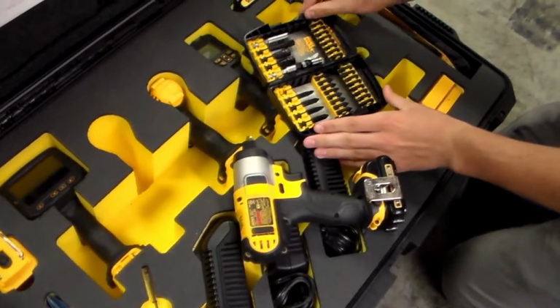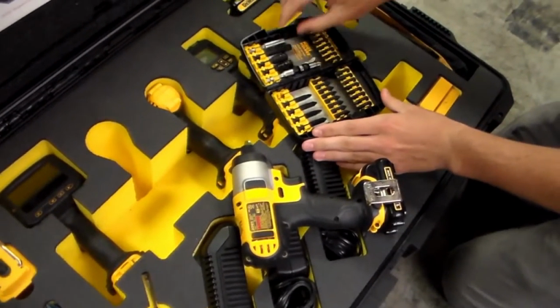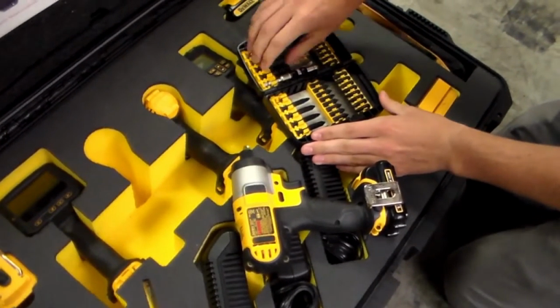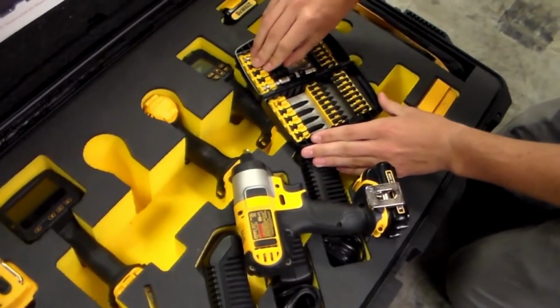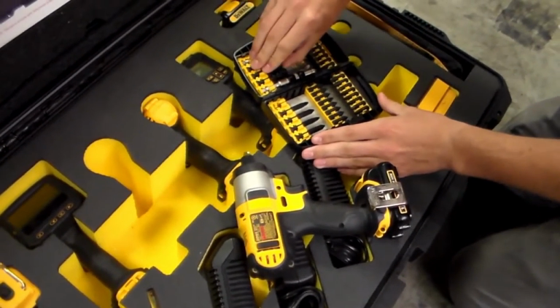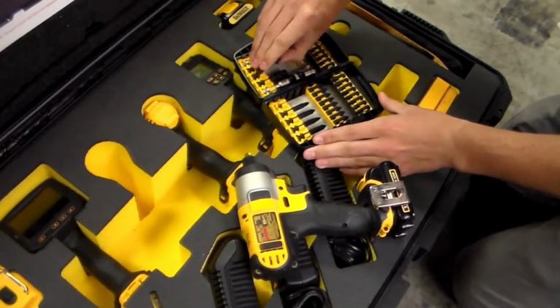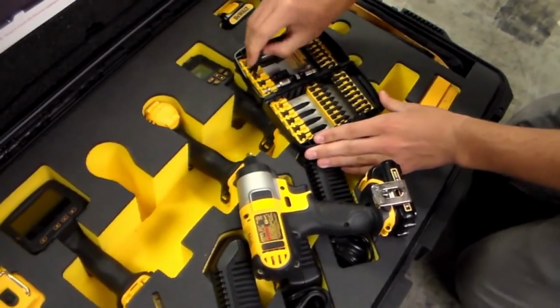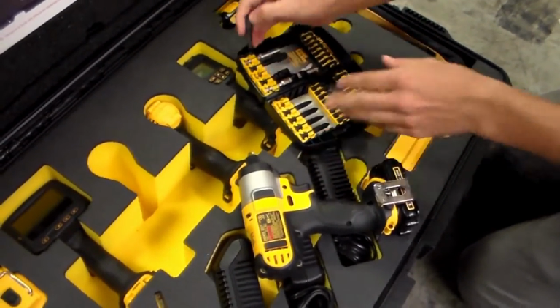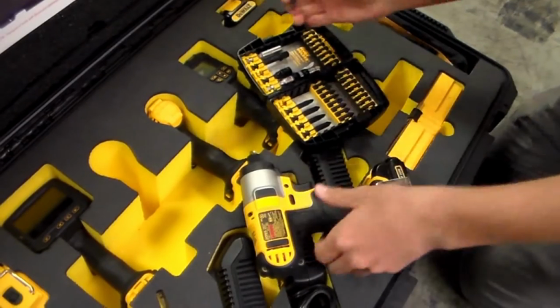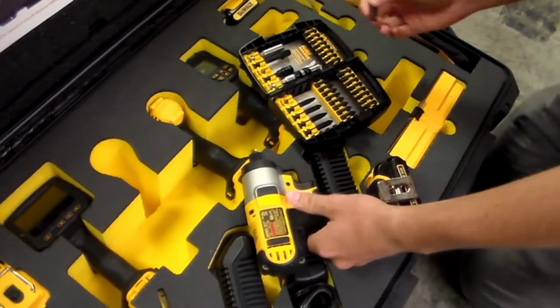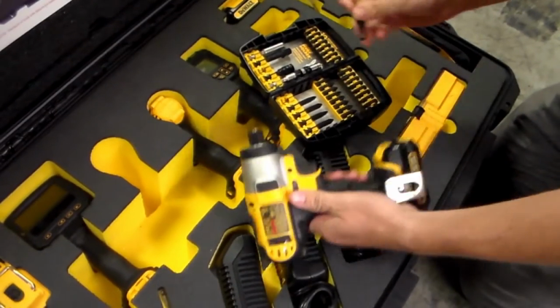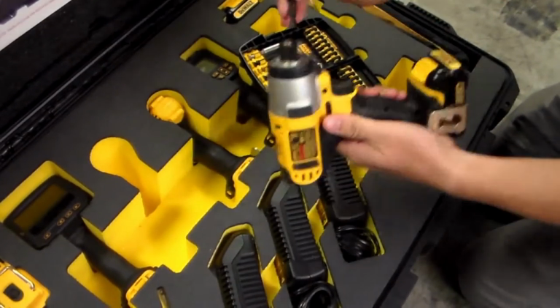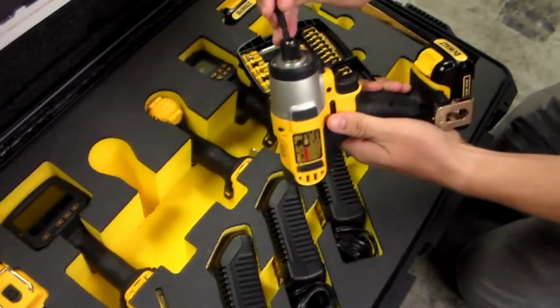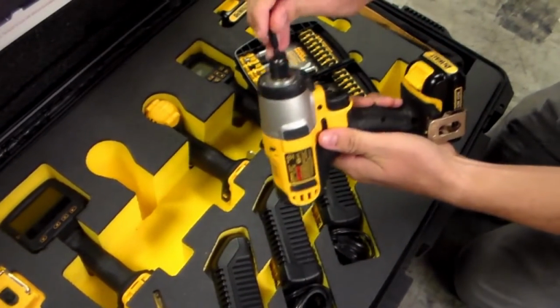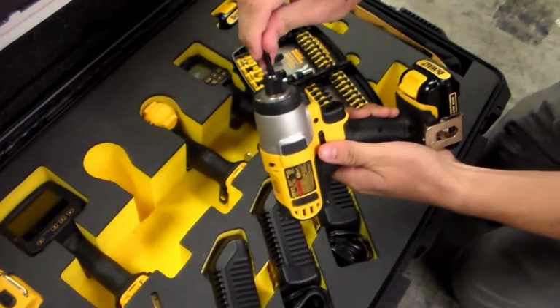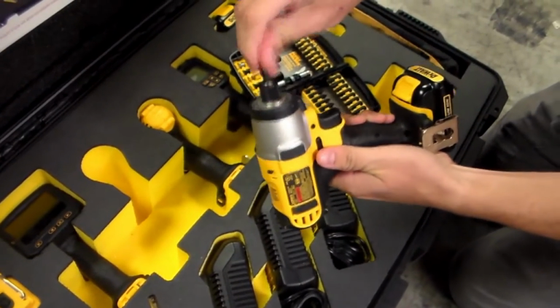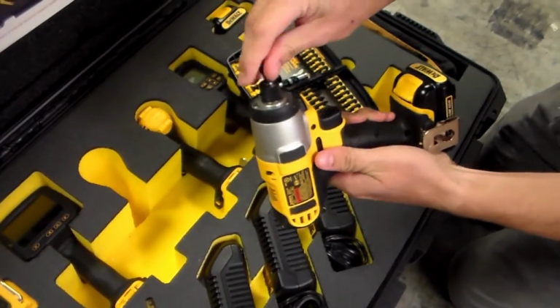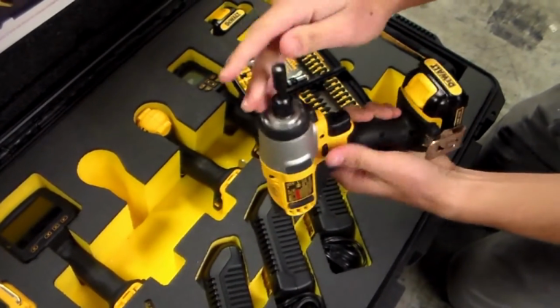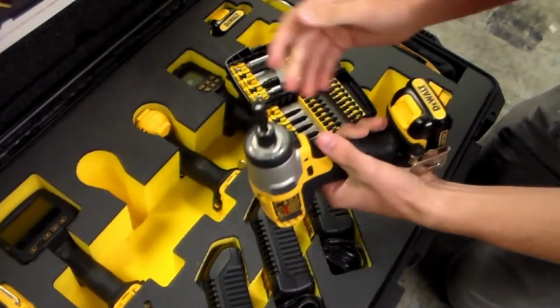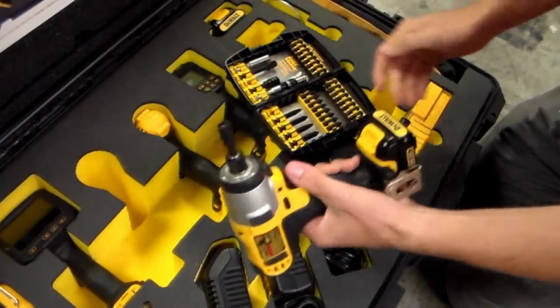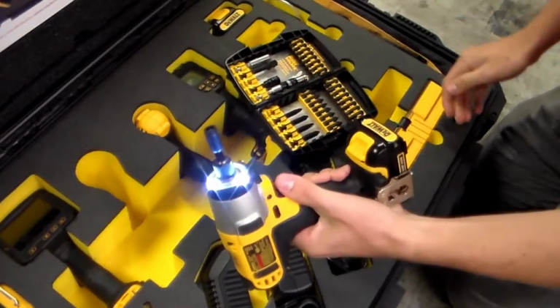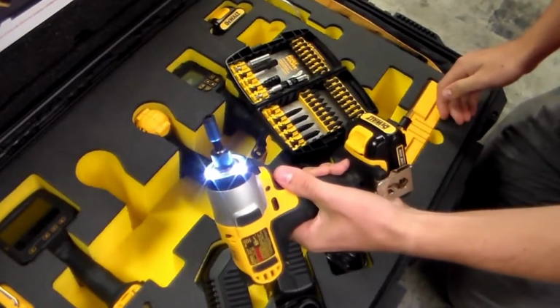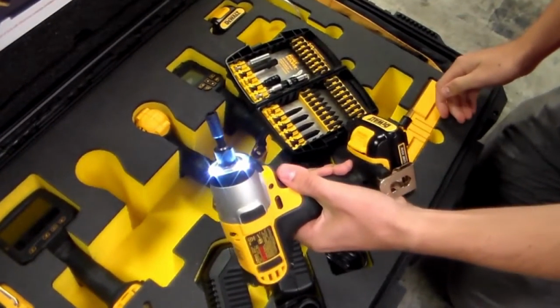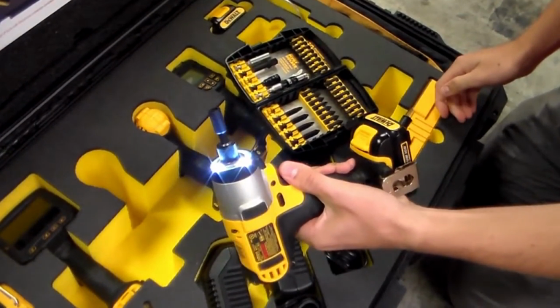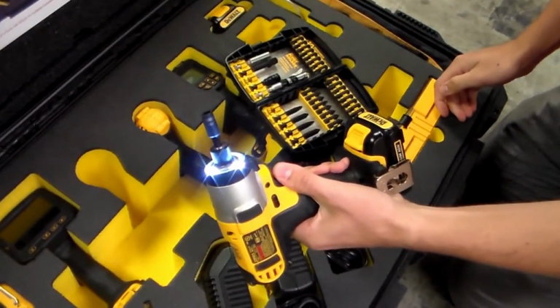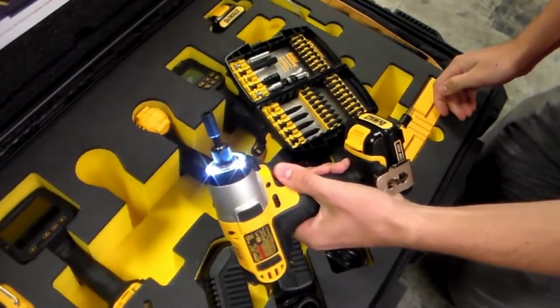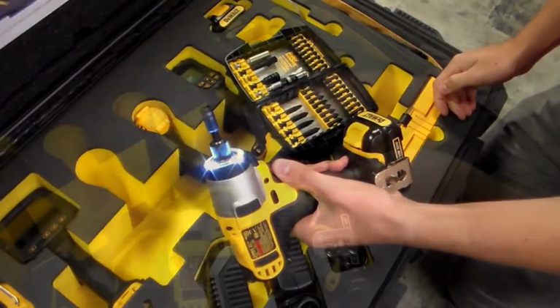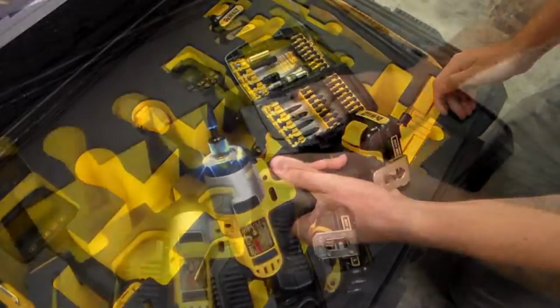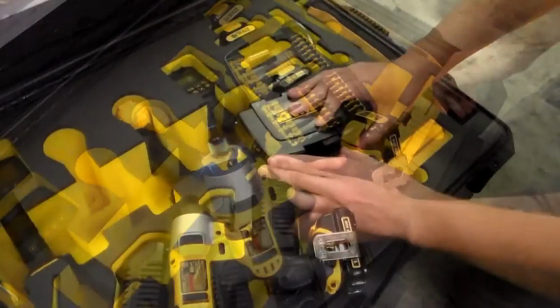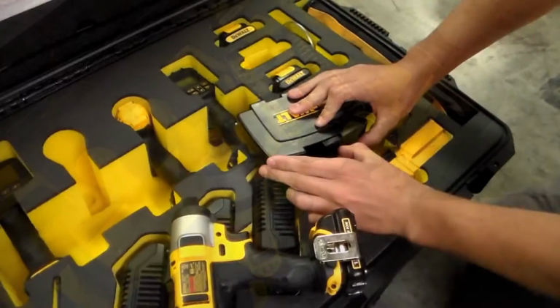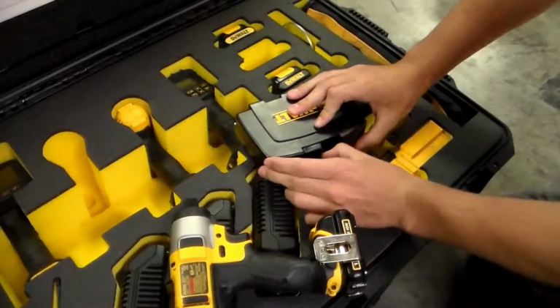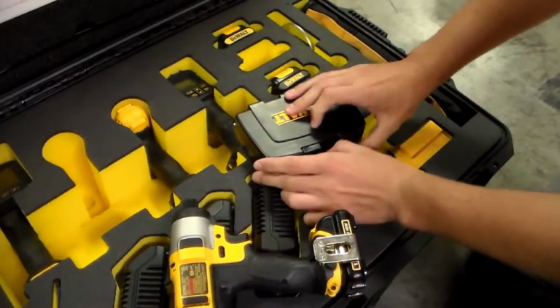DeWalt power tools paired with Kipper Tools' rapid inventory system yield a job done easily and efficiently.